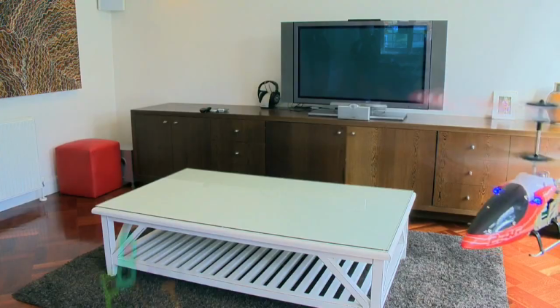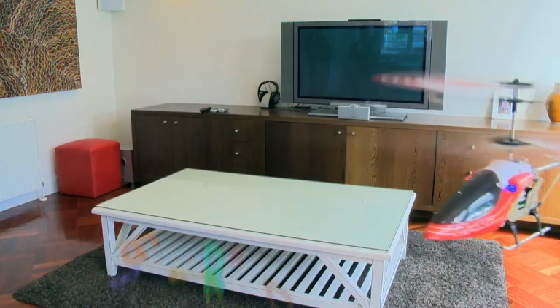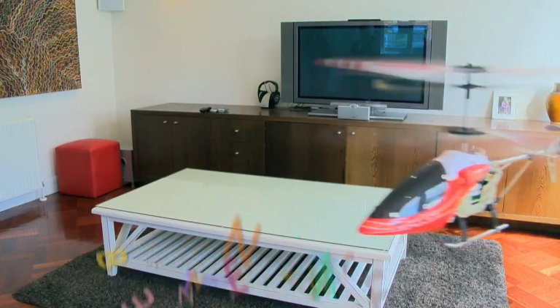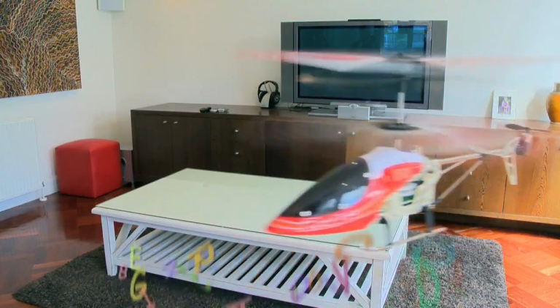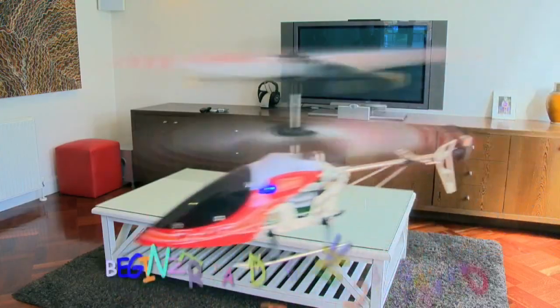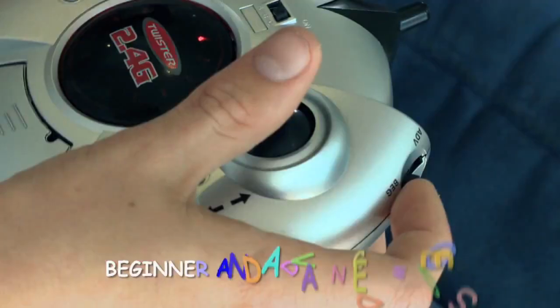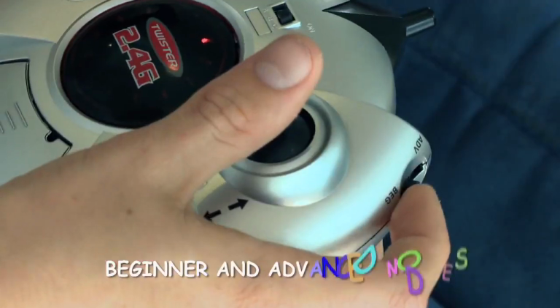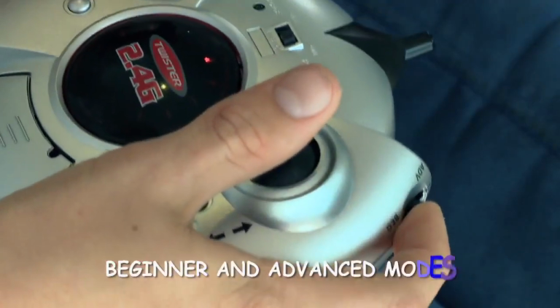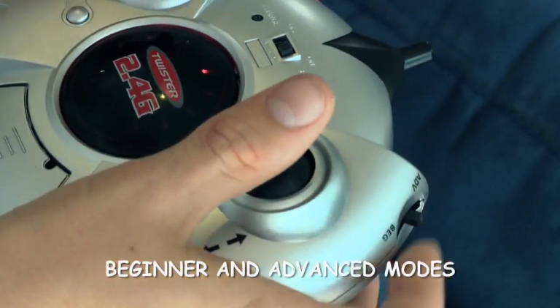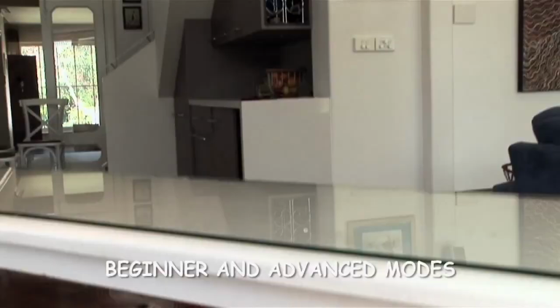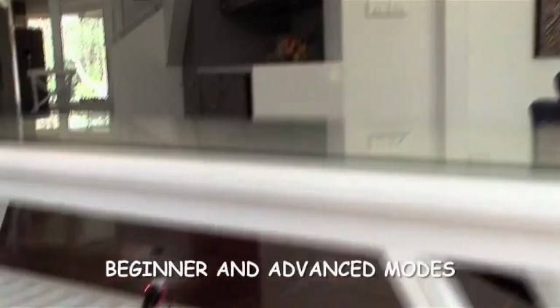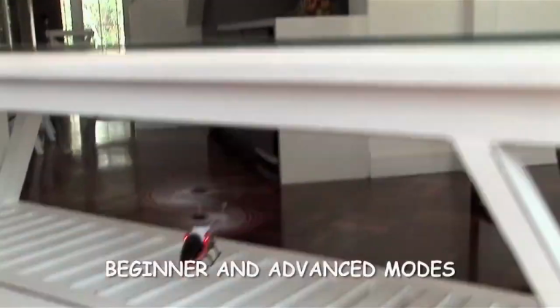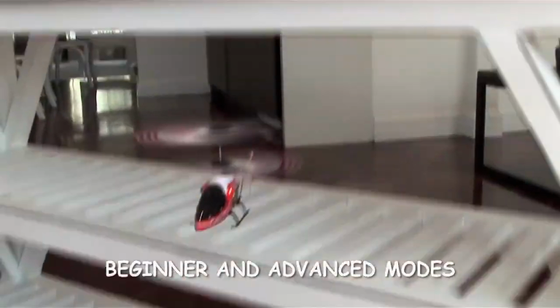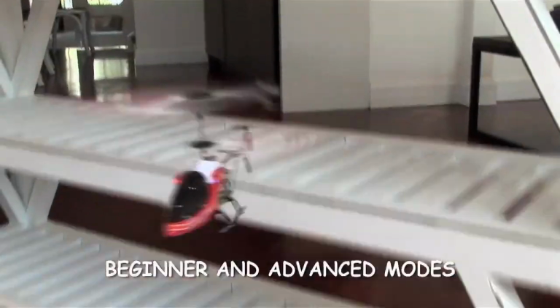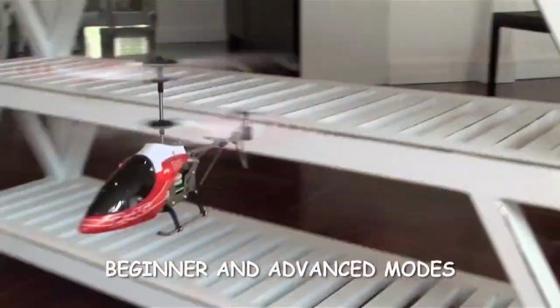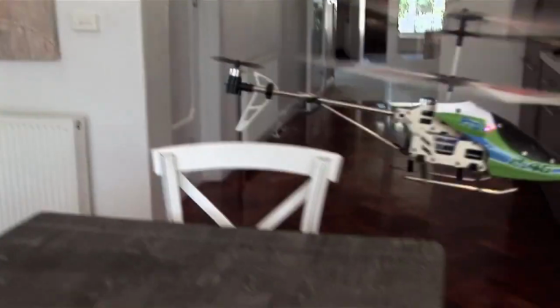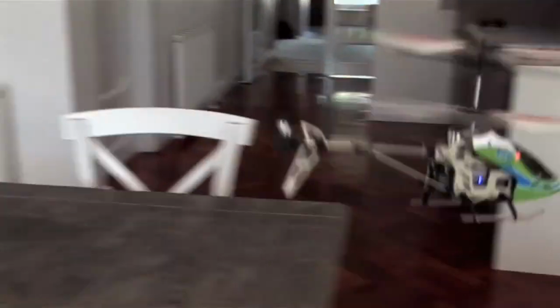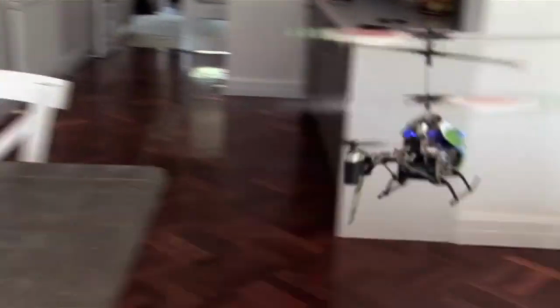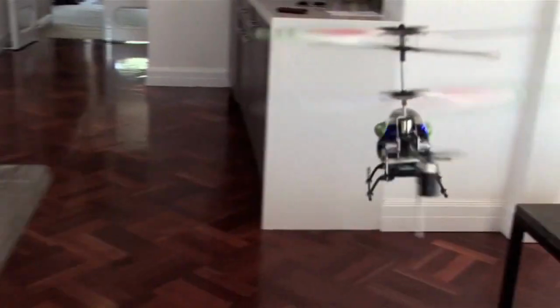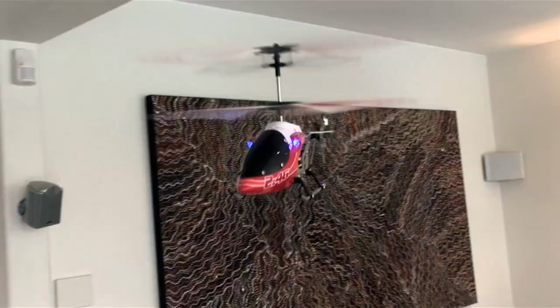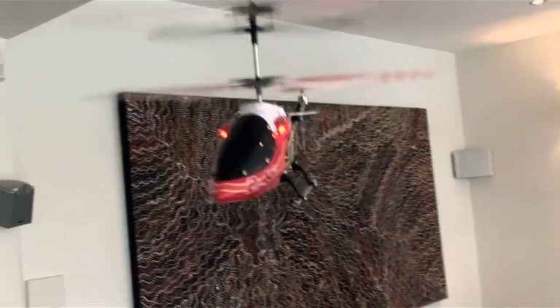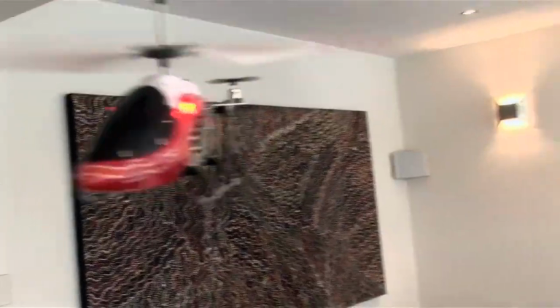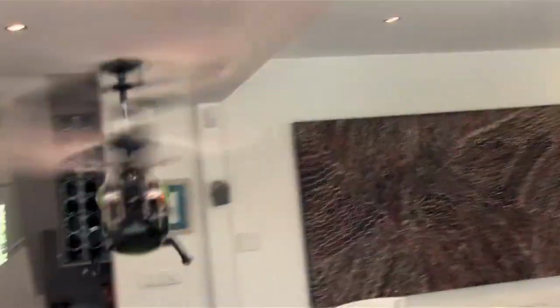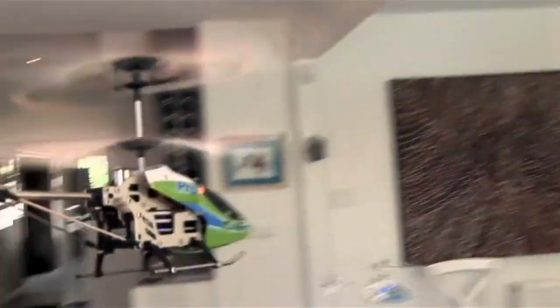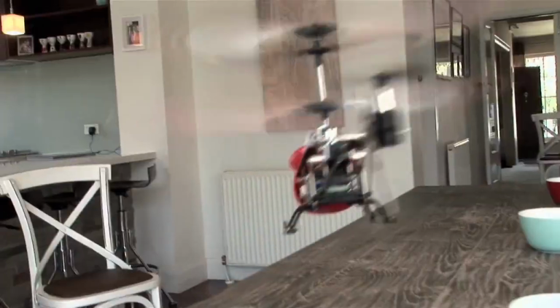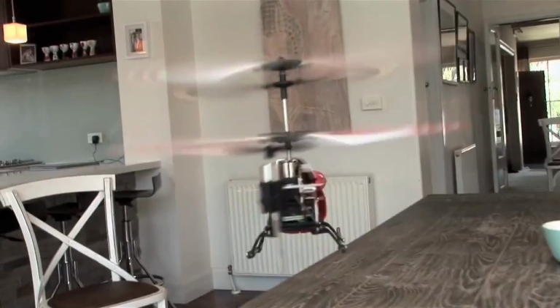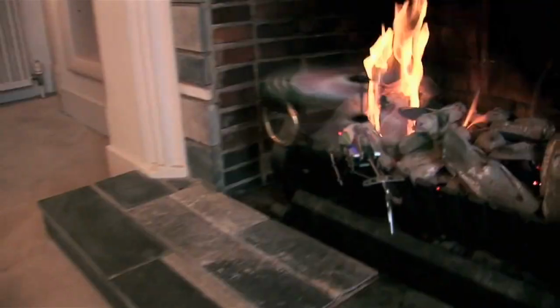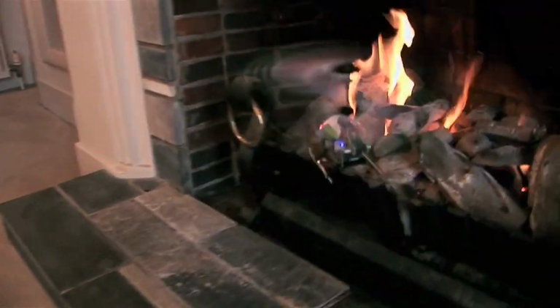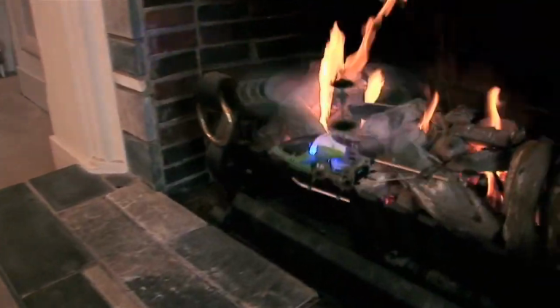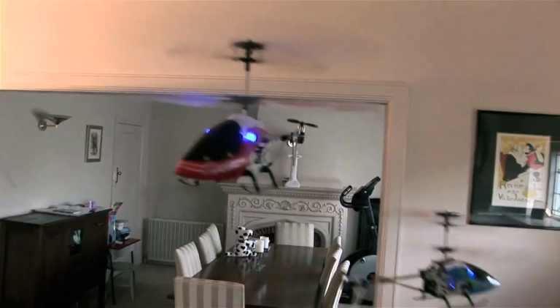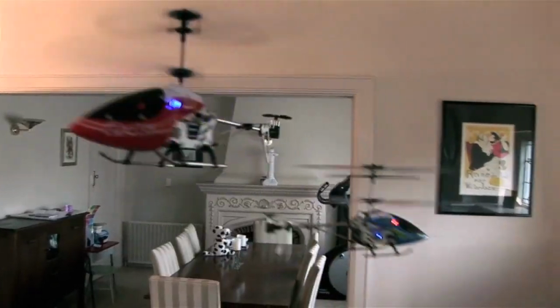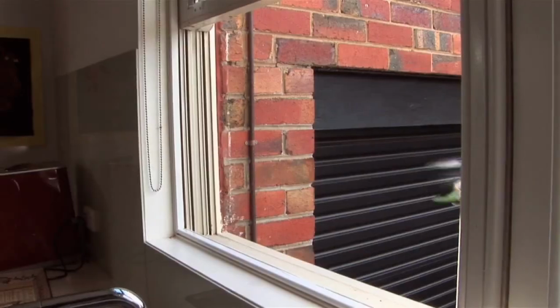Learn on the beginner mode, then conquer the advanced mode. New Micro Twister Pro 2.4G, just in time for Christmas.